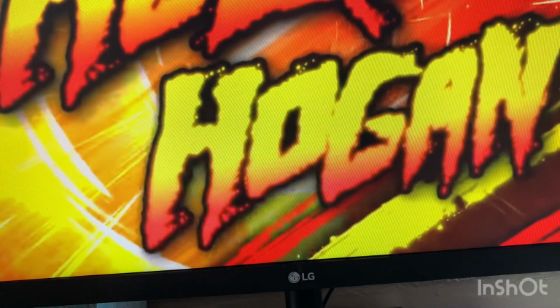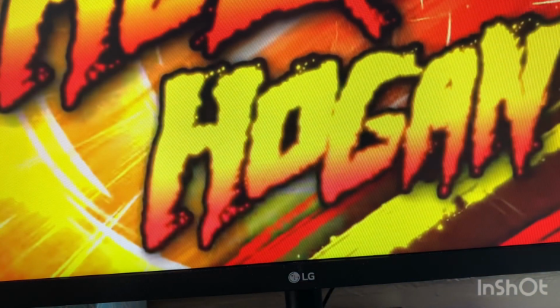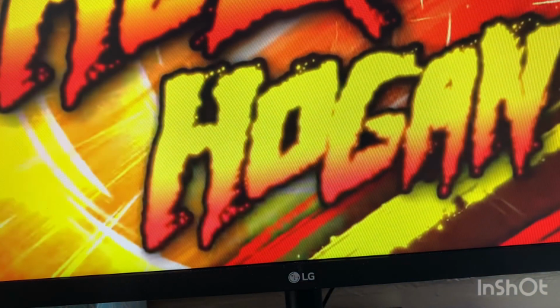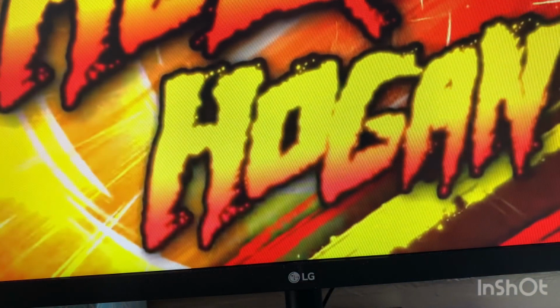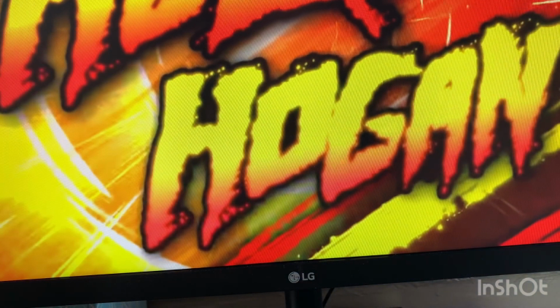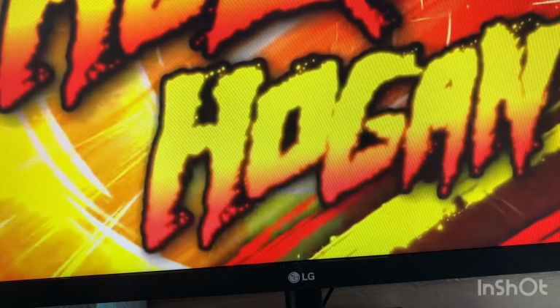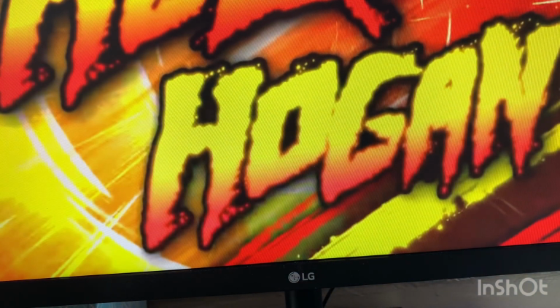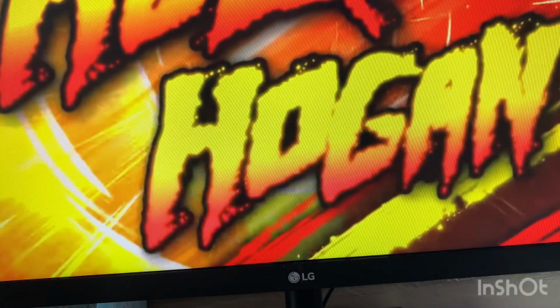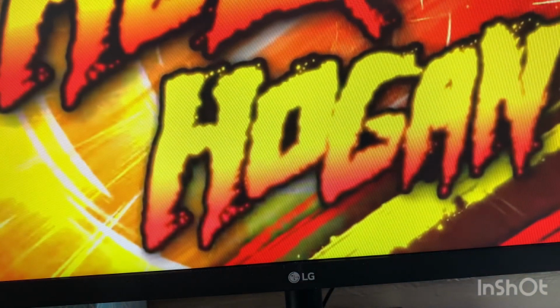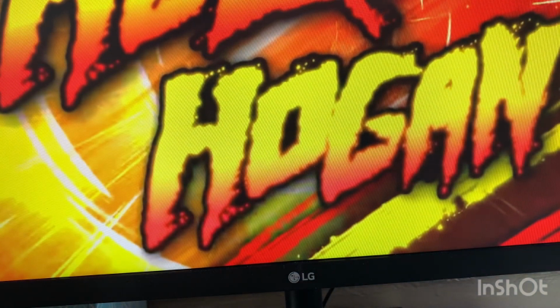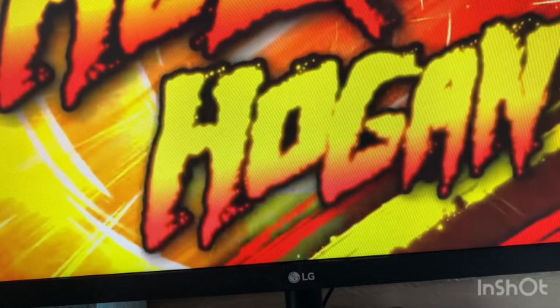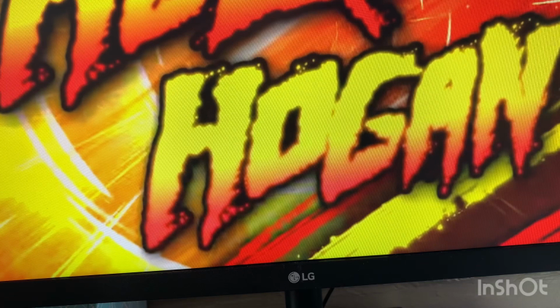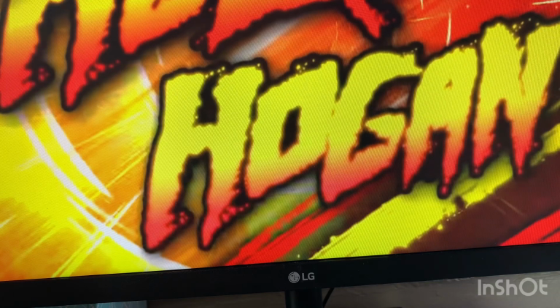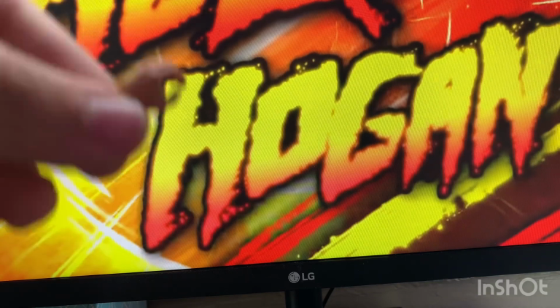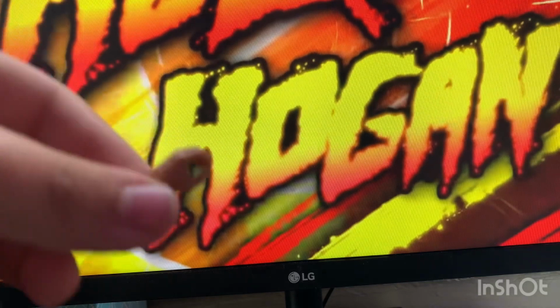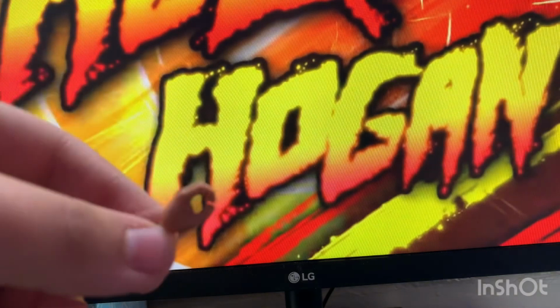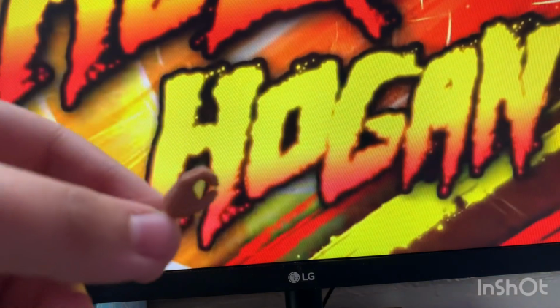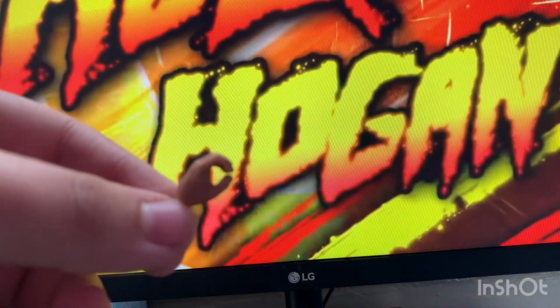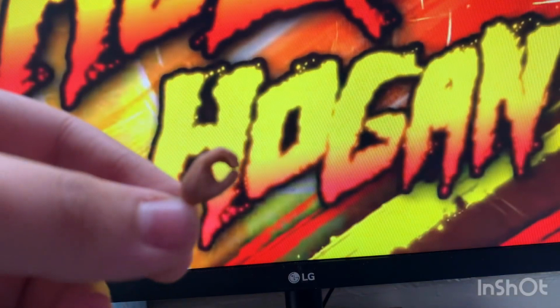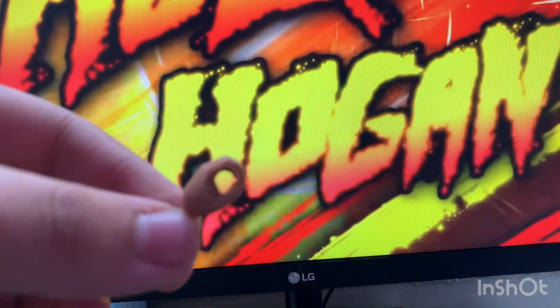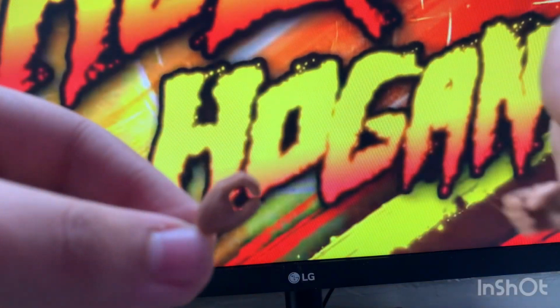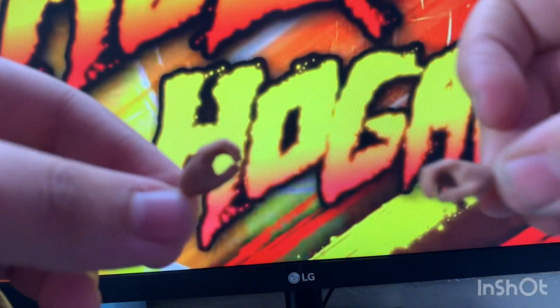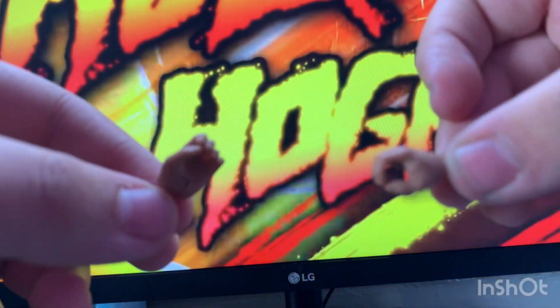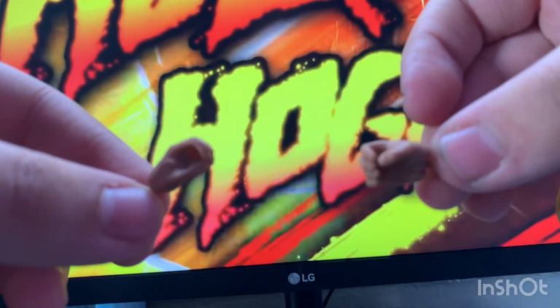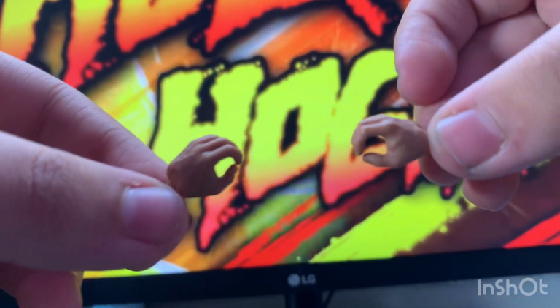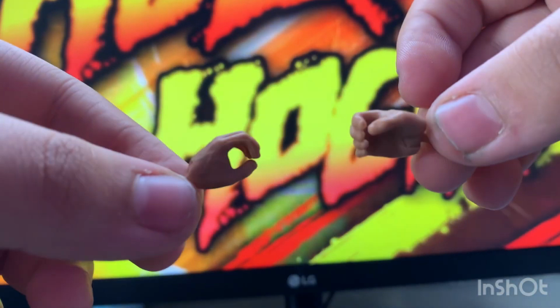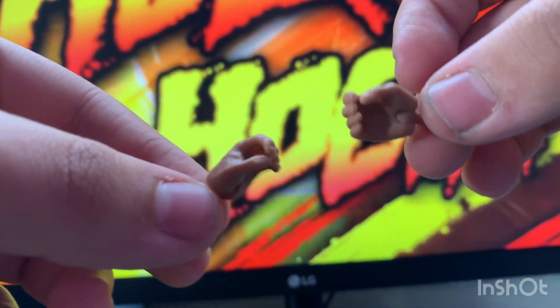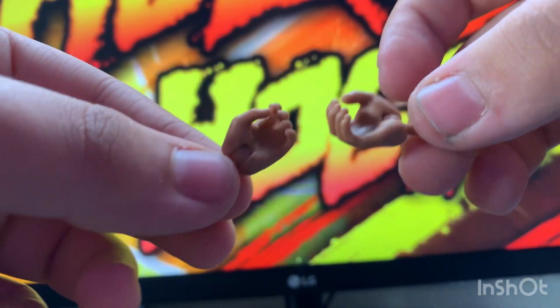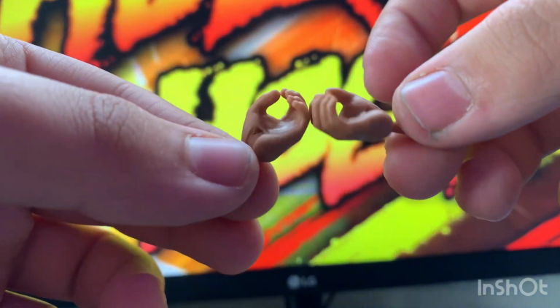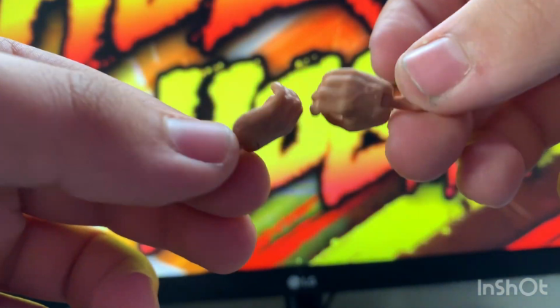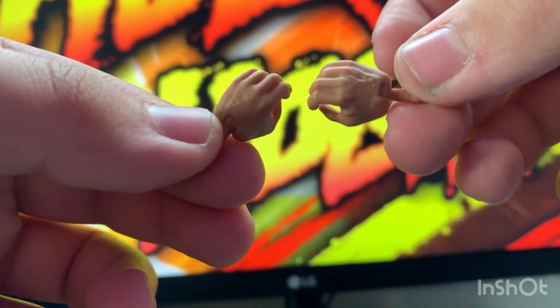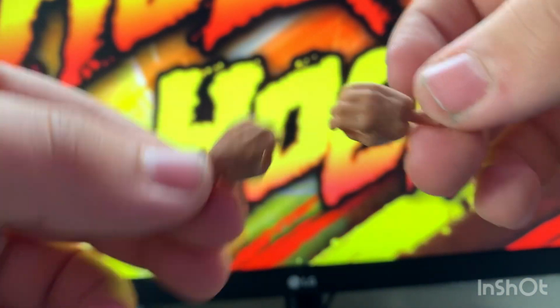Here we have a pair of ricochet hands, and here we have a pair of open hands. Always want to see those open hands.